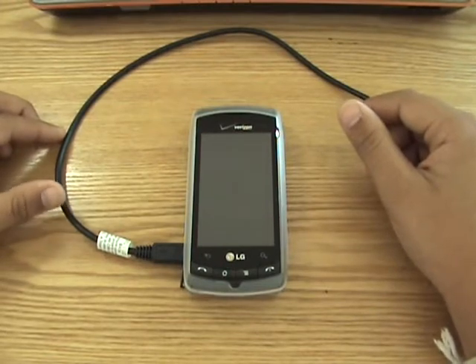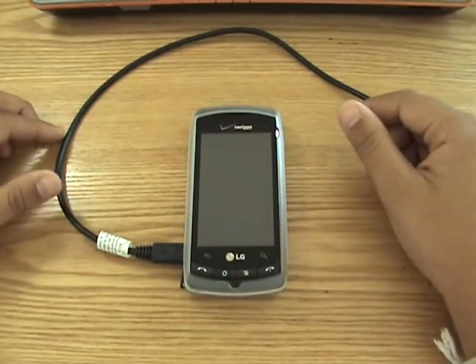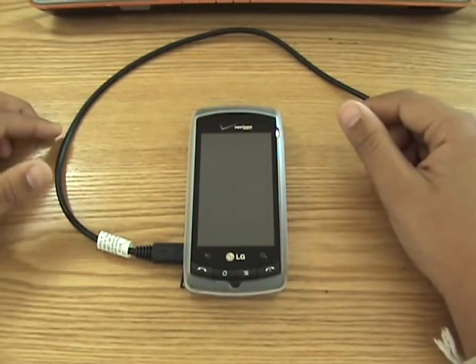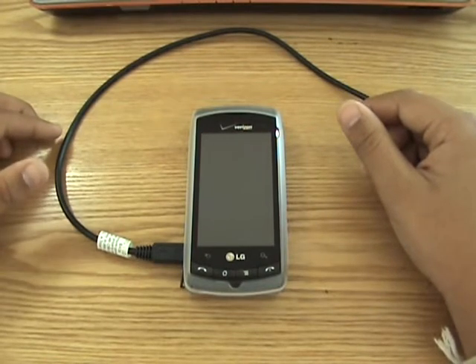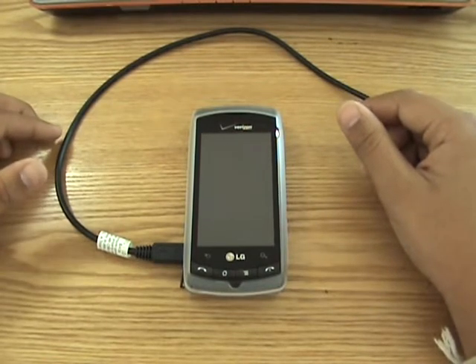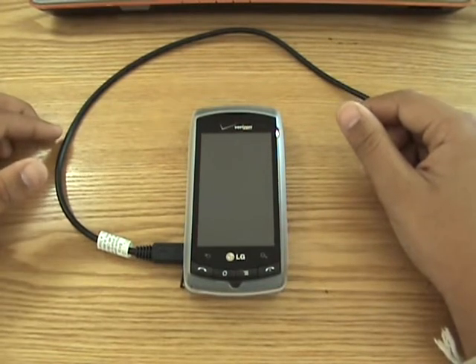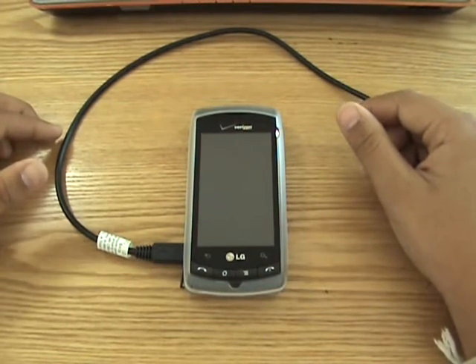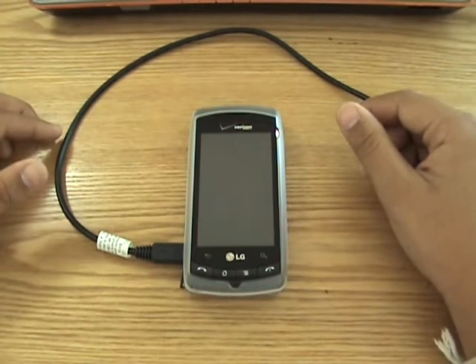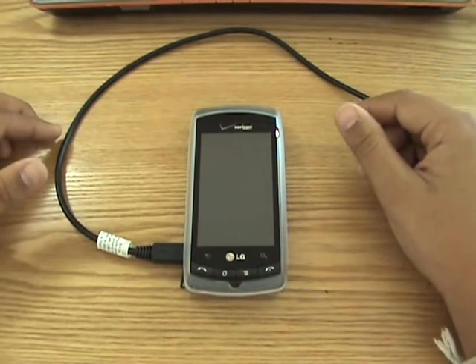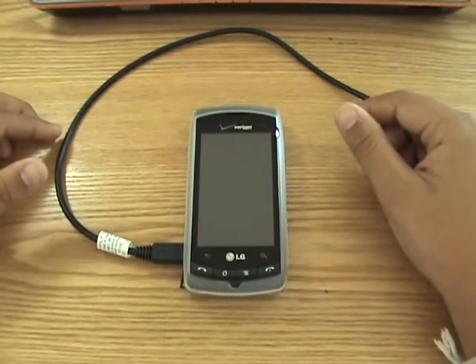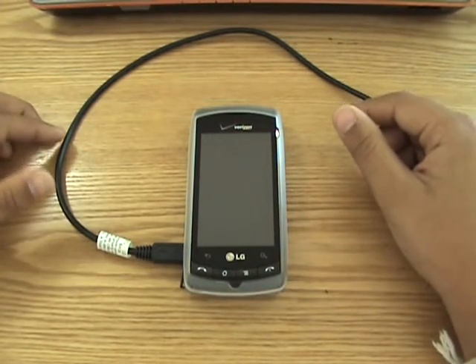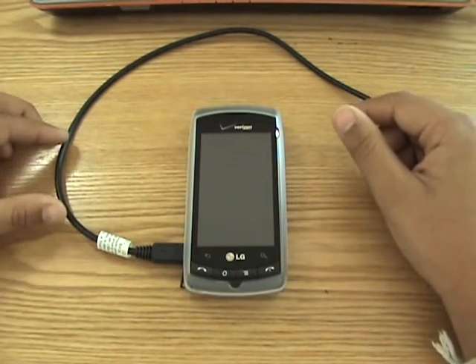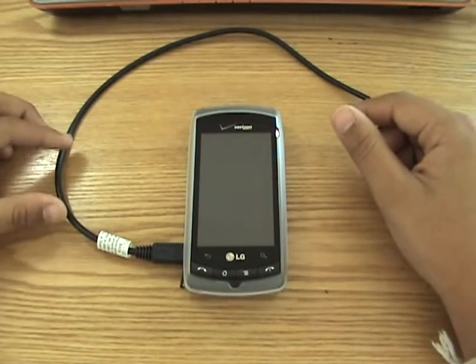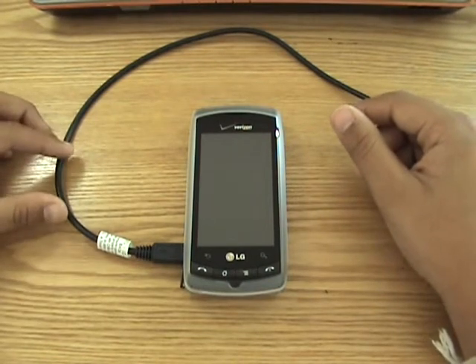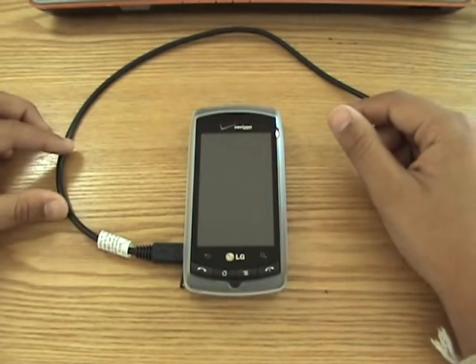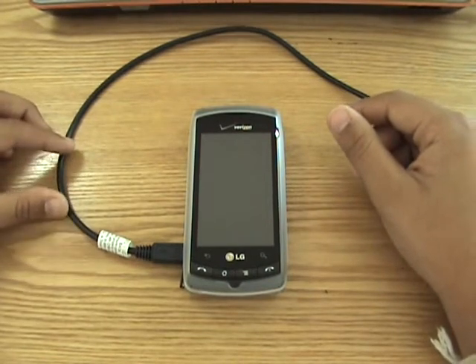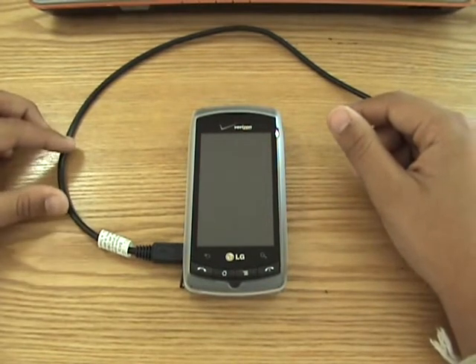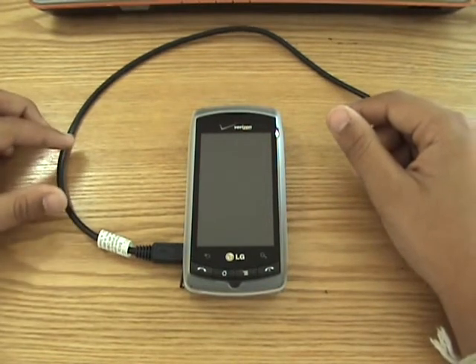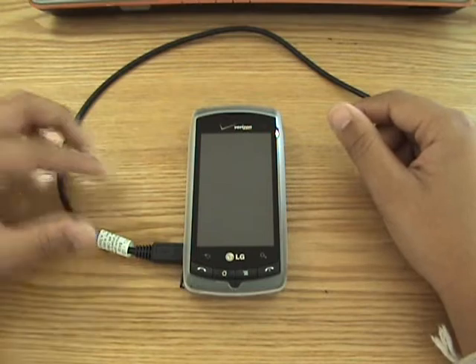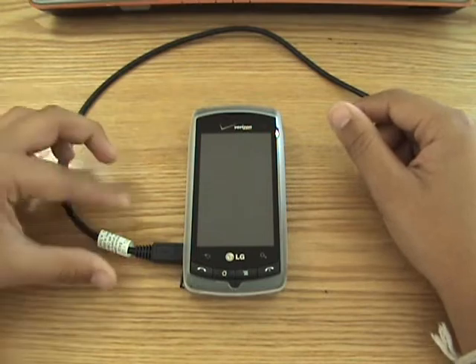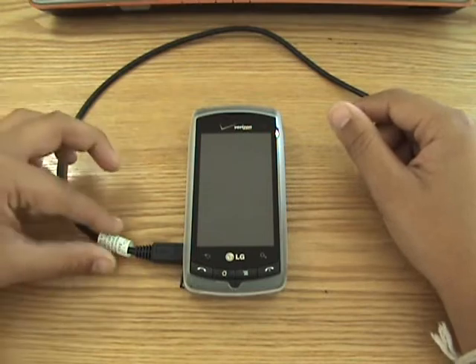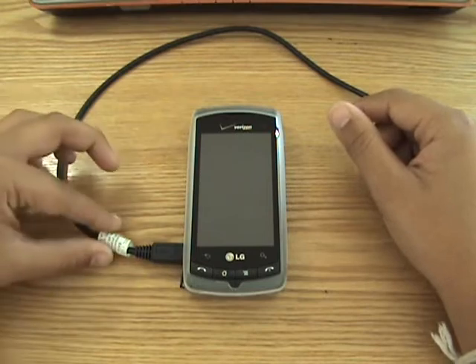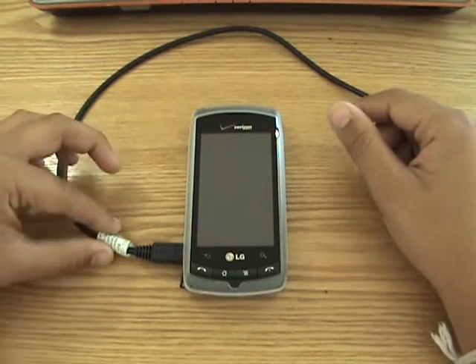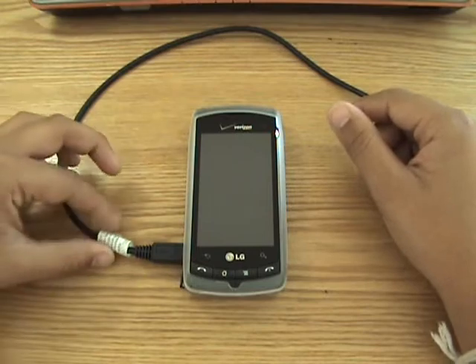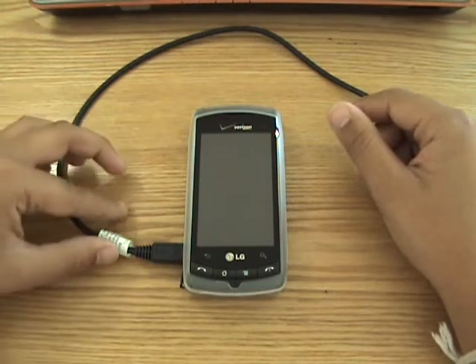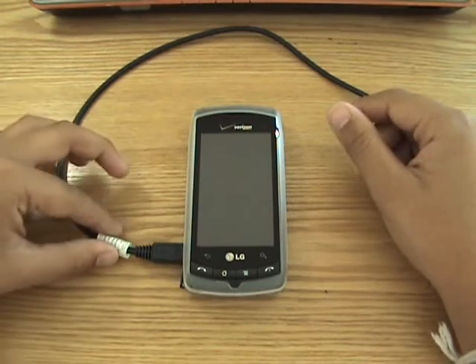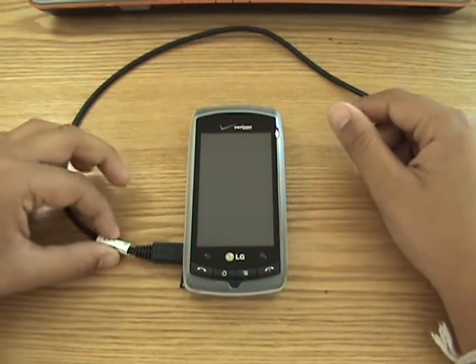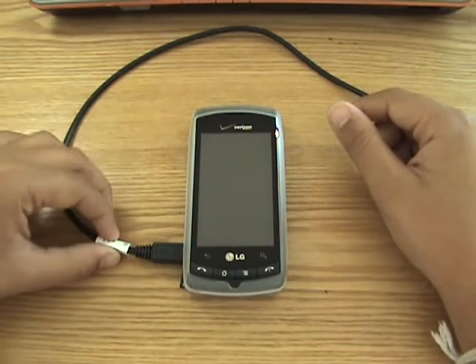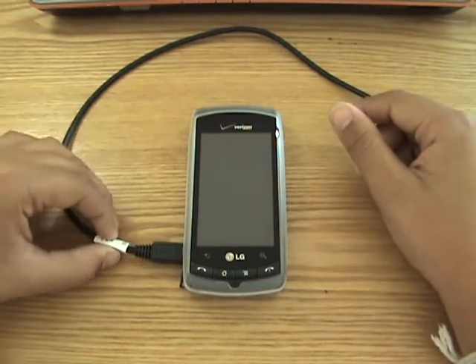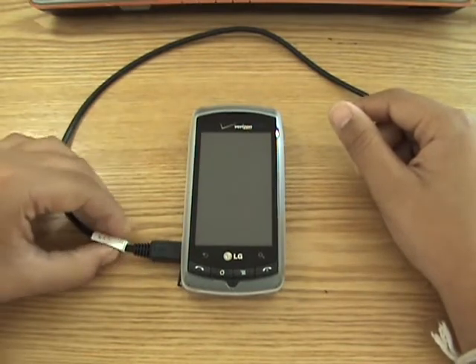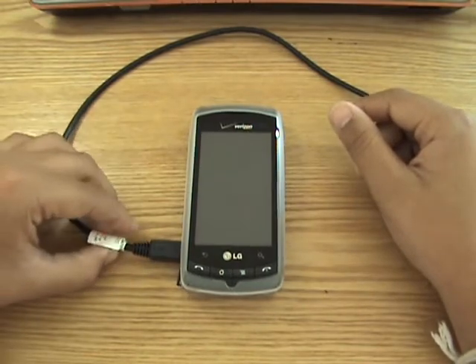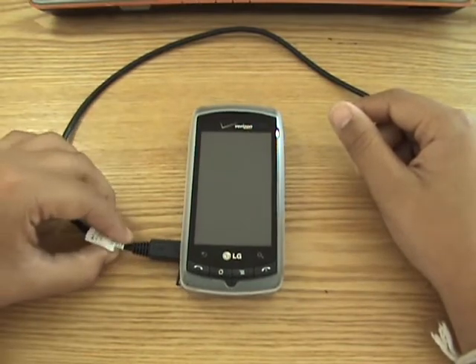Now, side note: this is only capable of doing USB tethering, not Wi-Fi tethering.